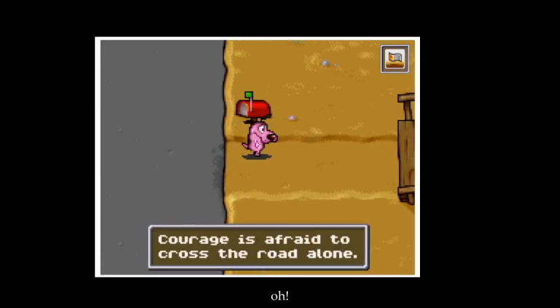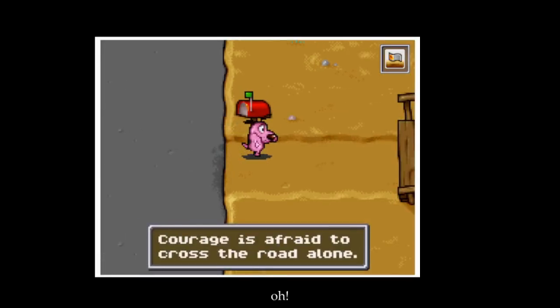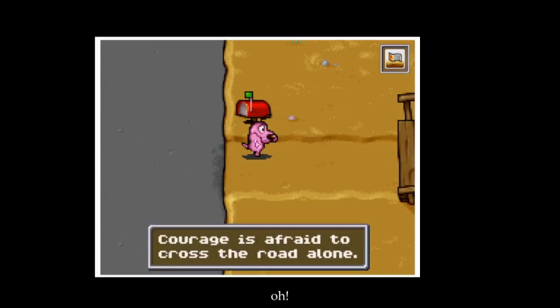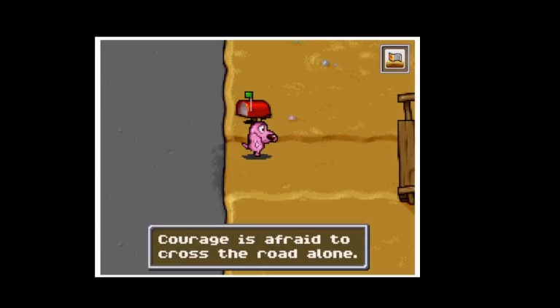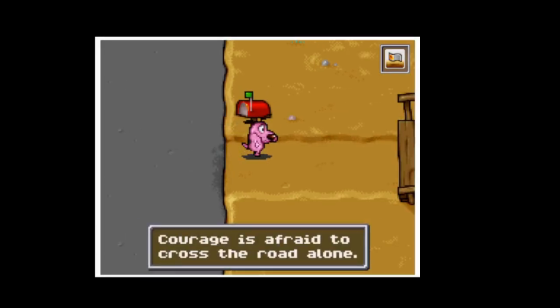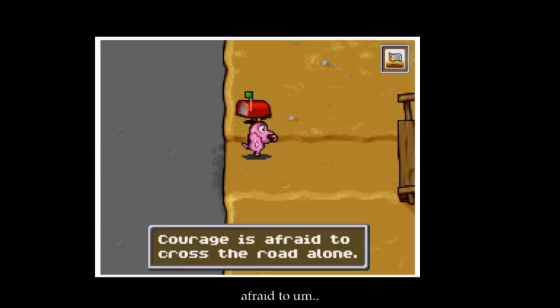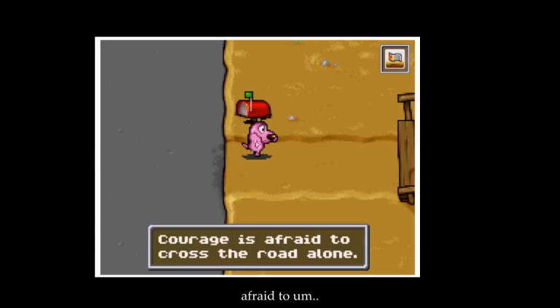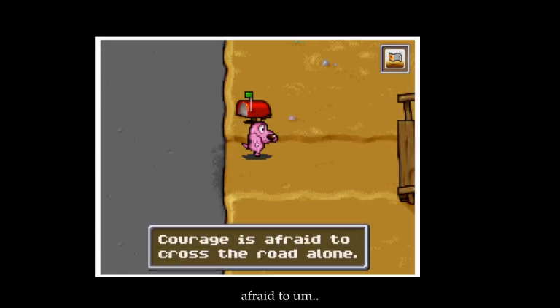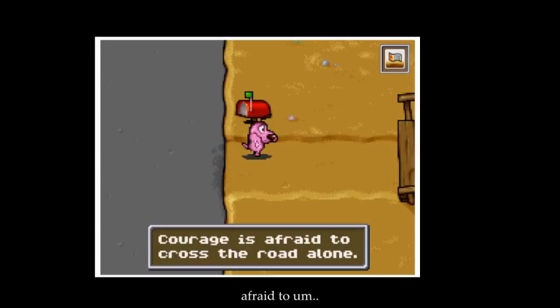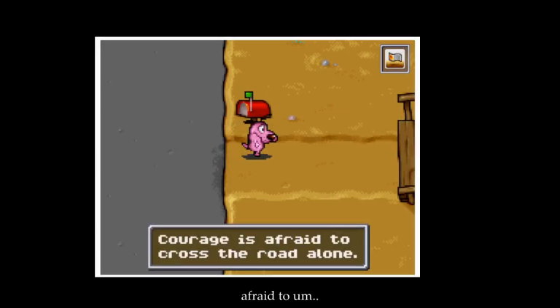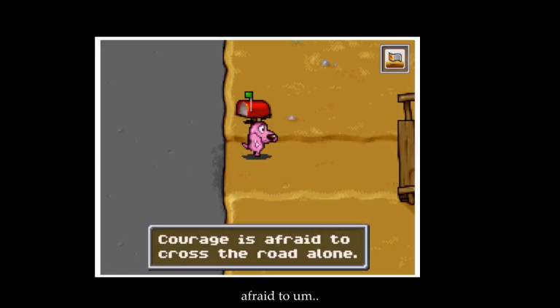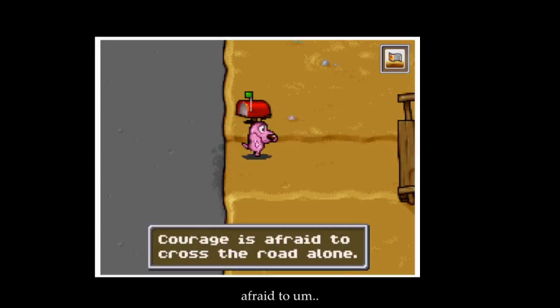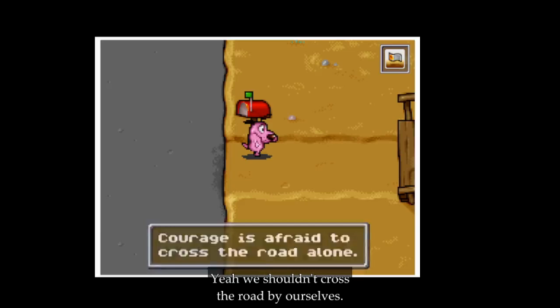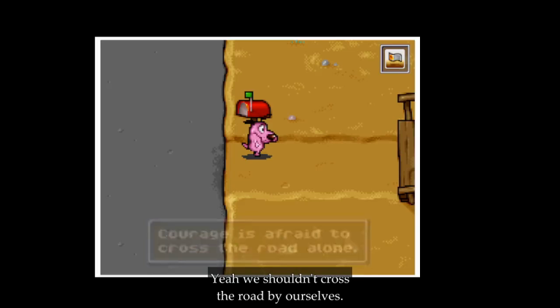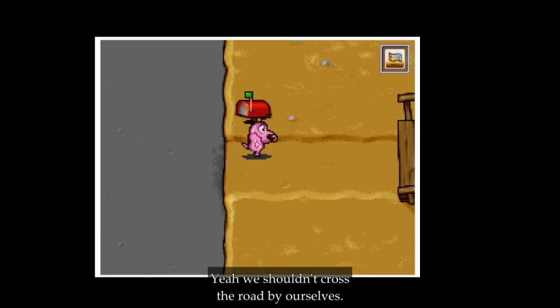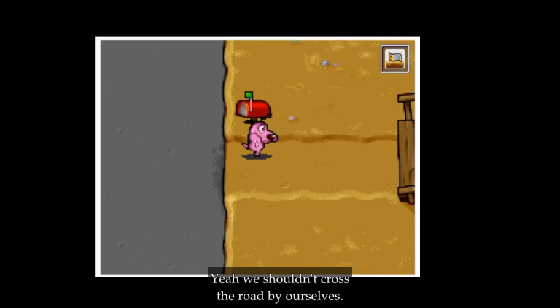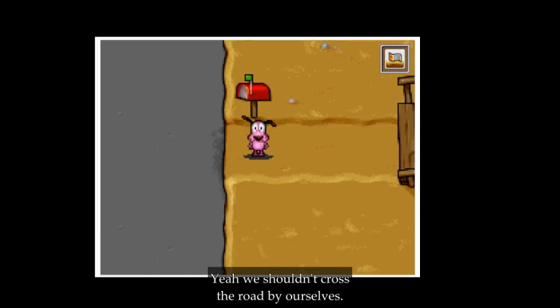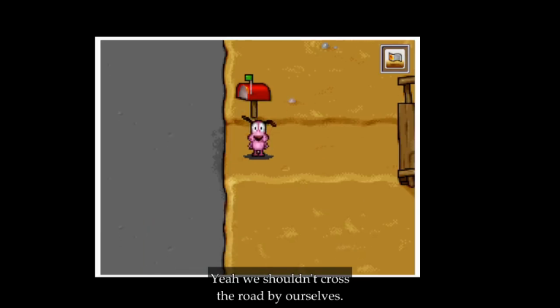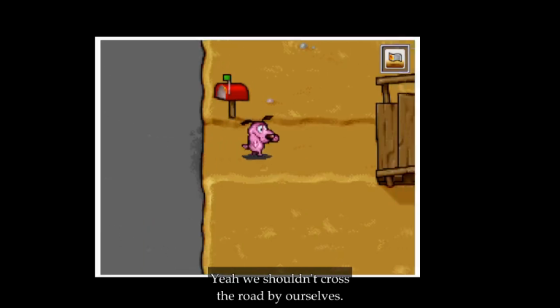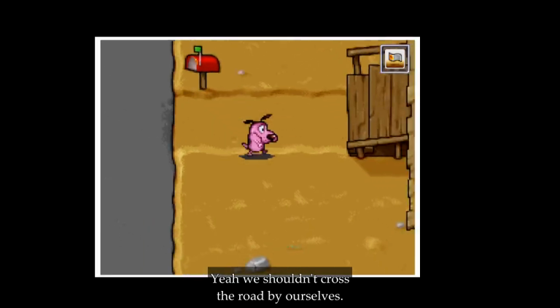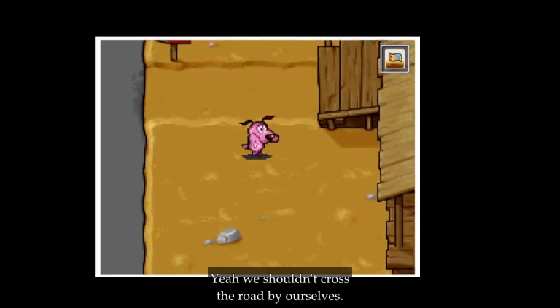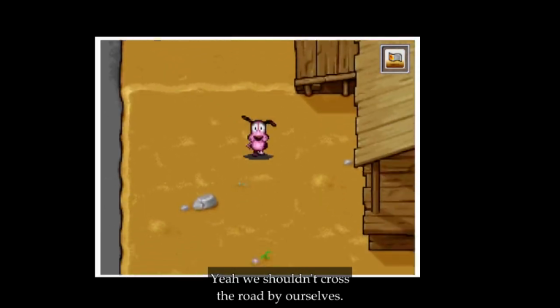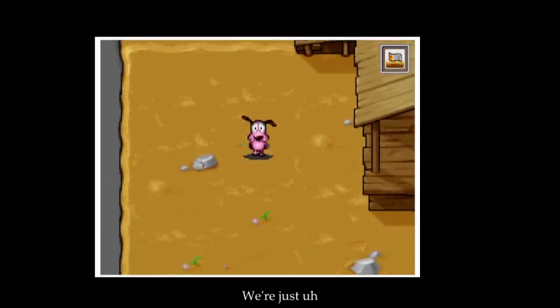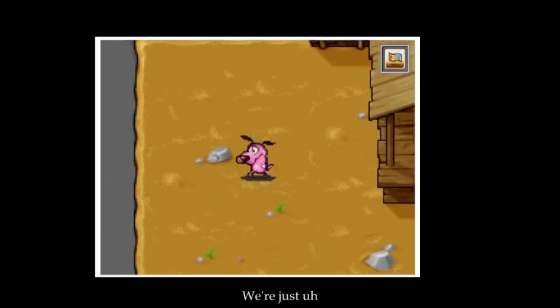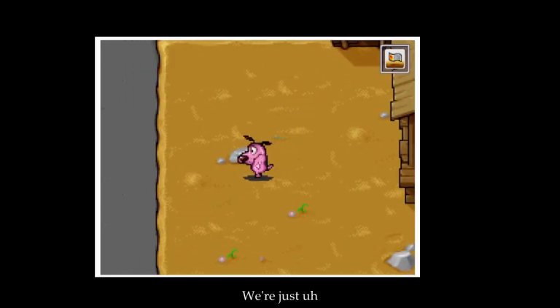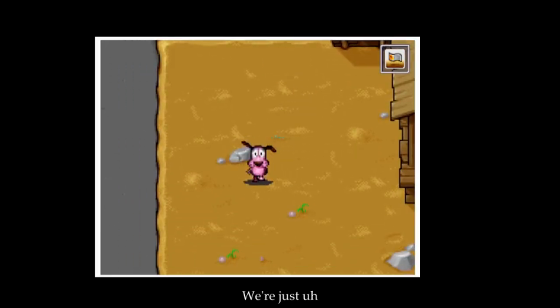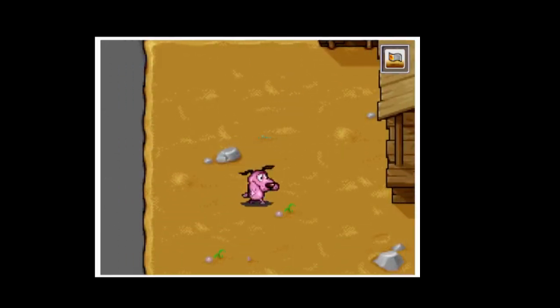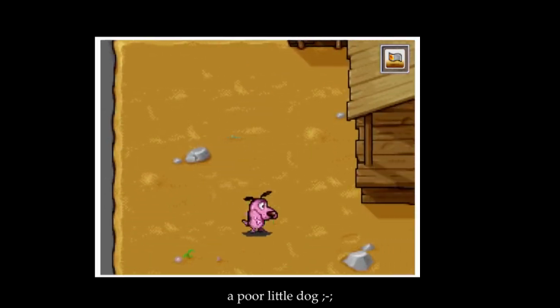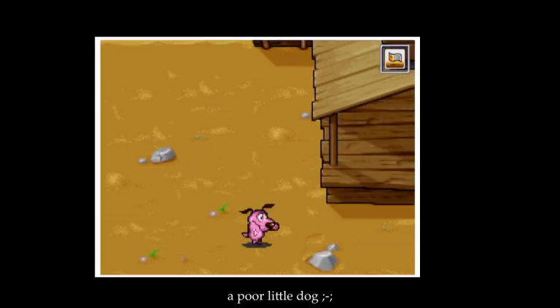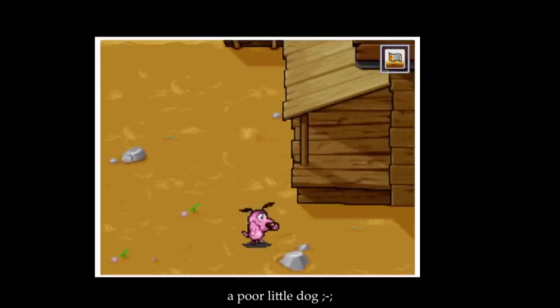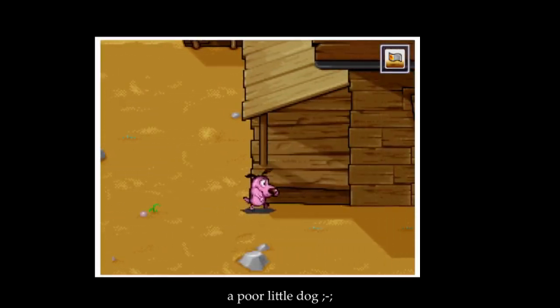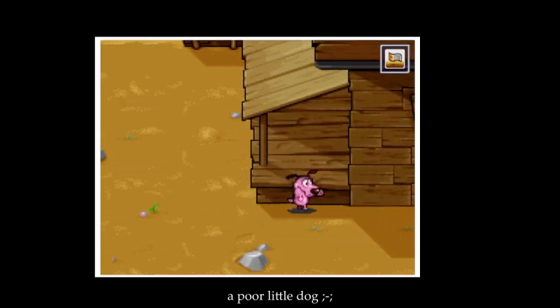We shouldn't cross the road by ourselves — we're just a poor little dog.